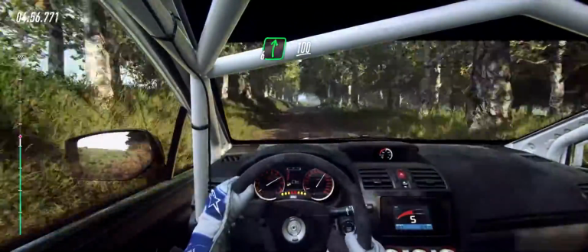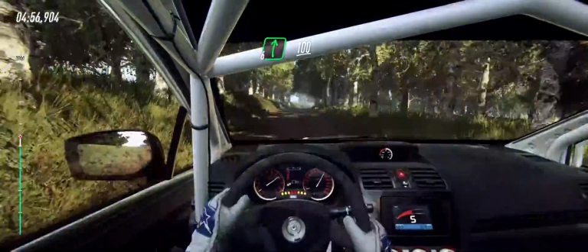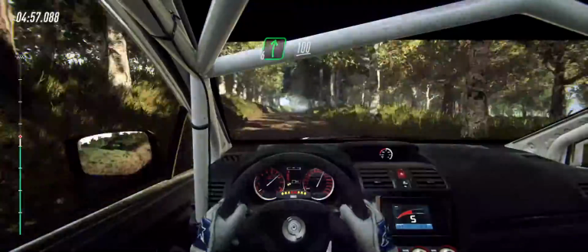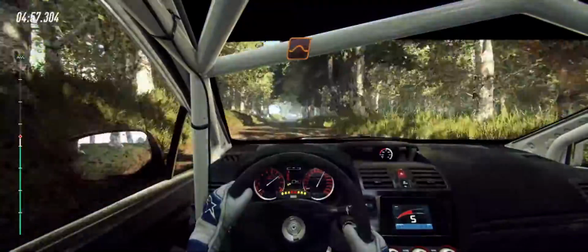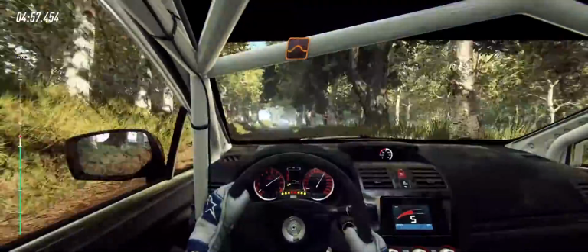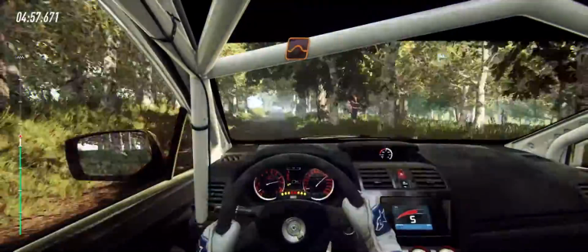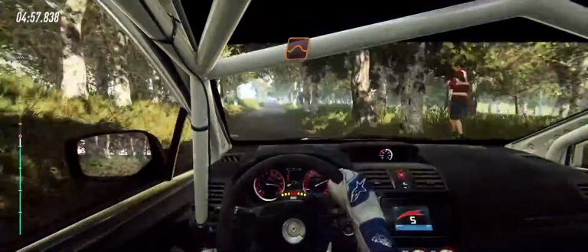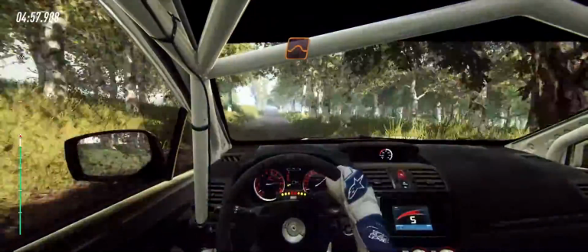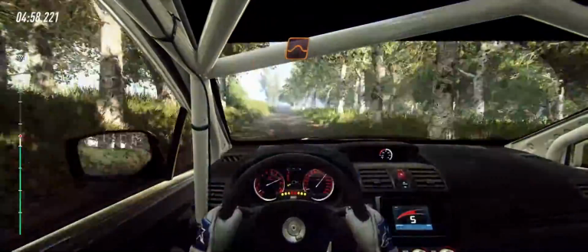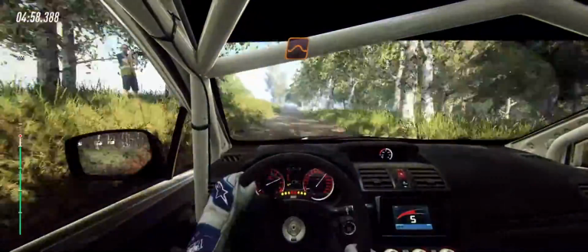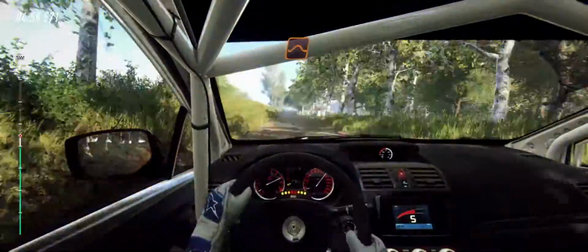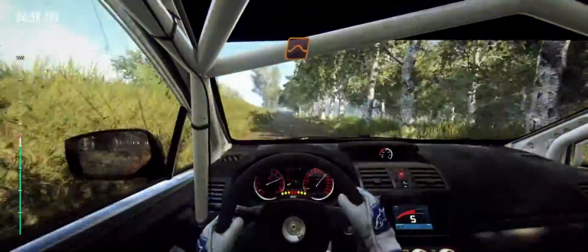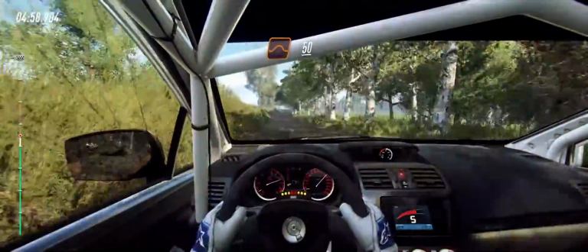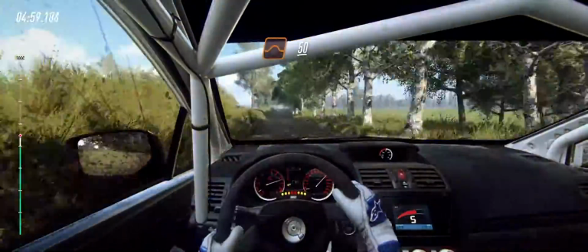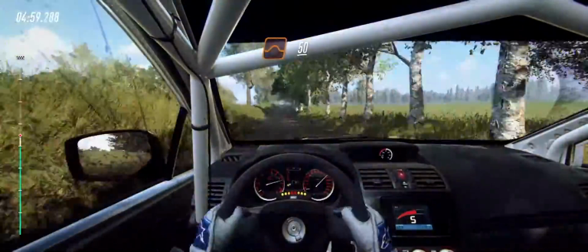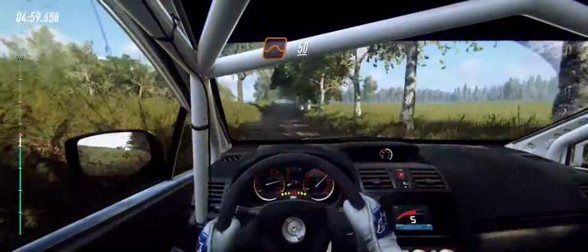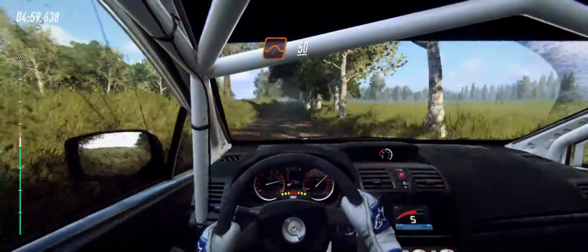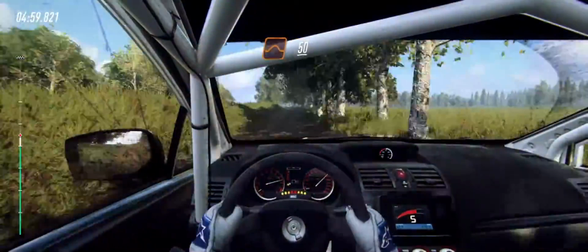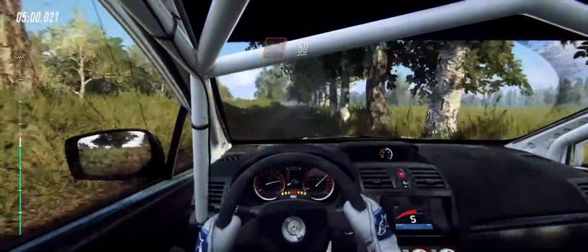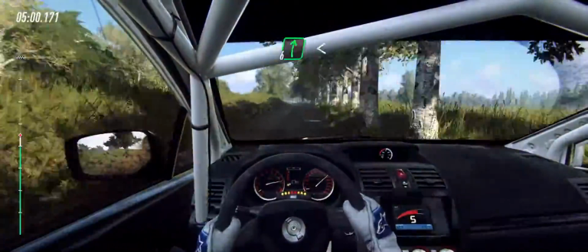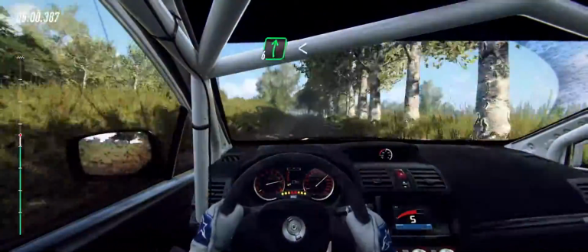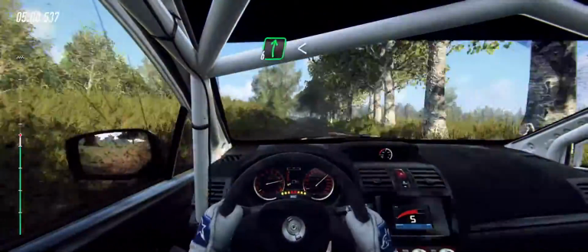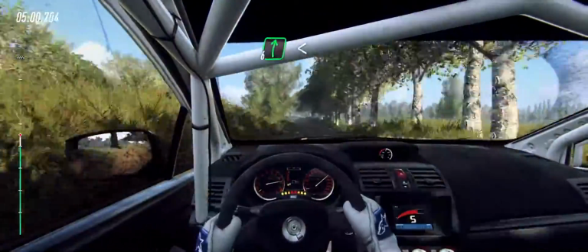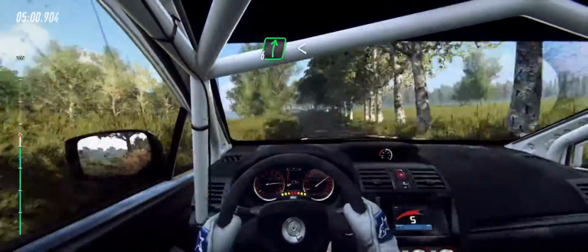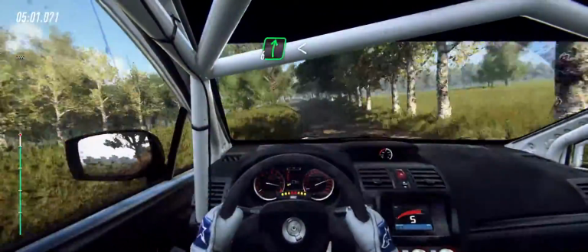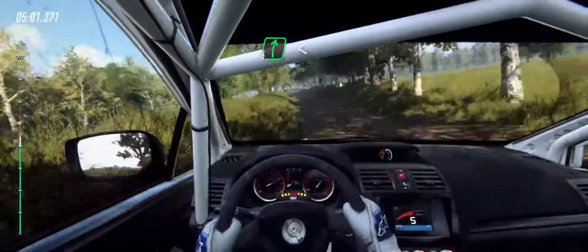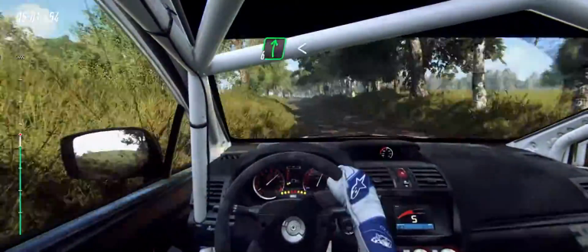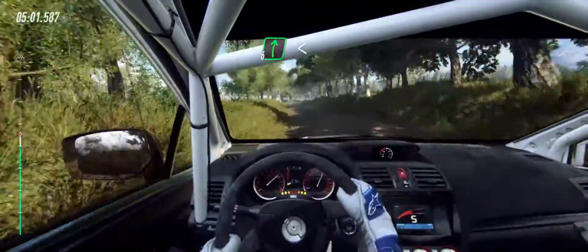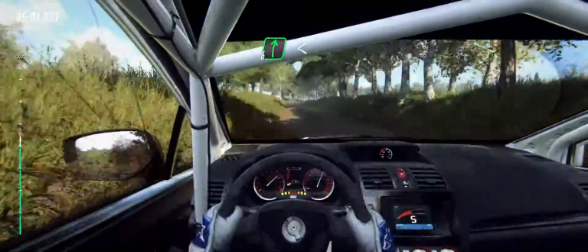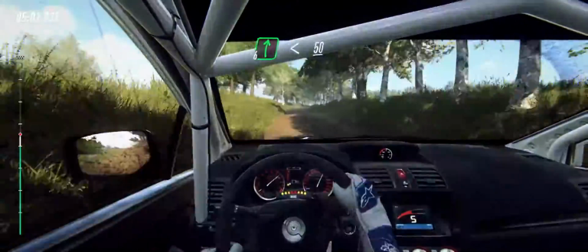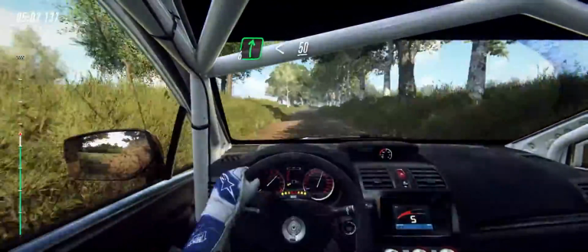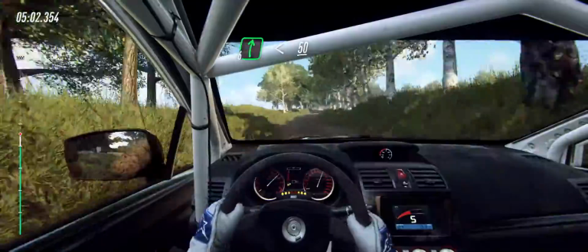Keep left over jump, 50. 6 right, opens up a crest, 50.